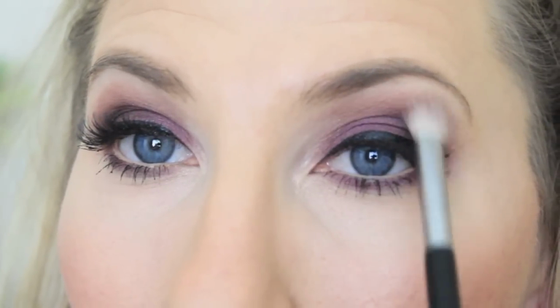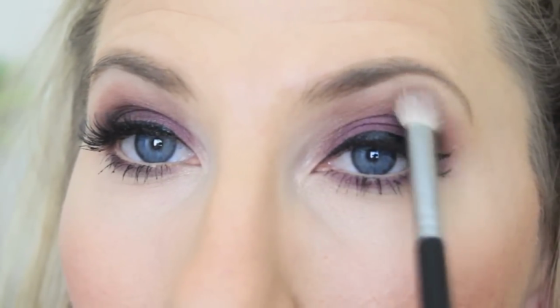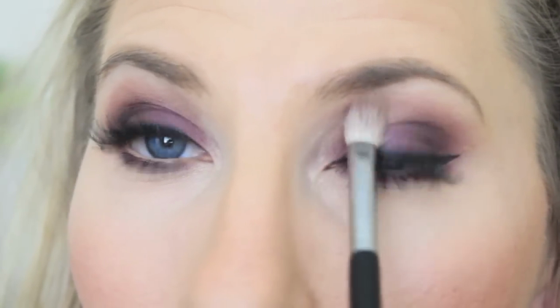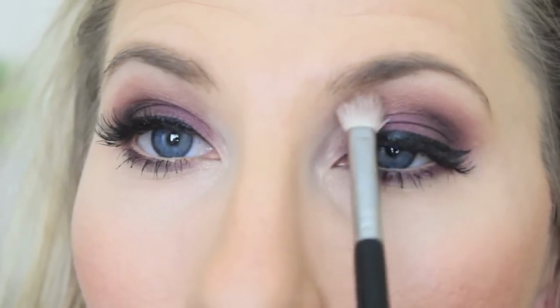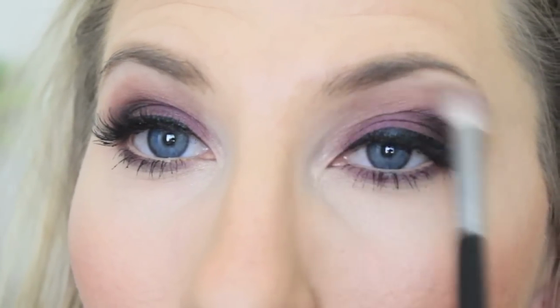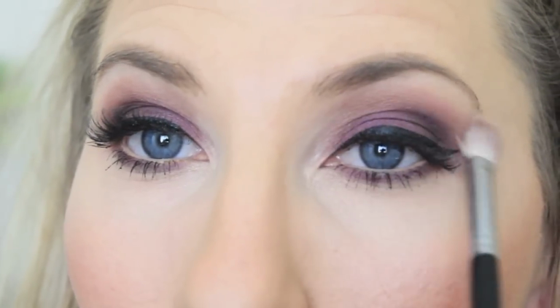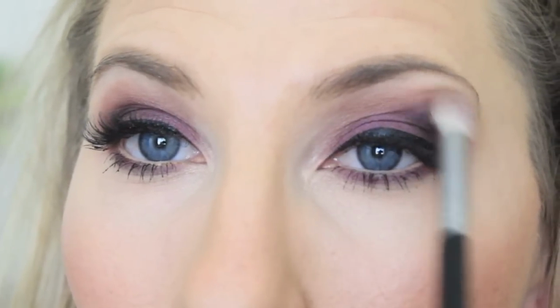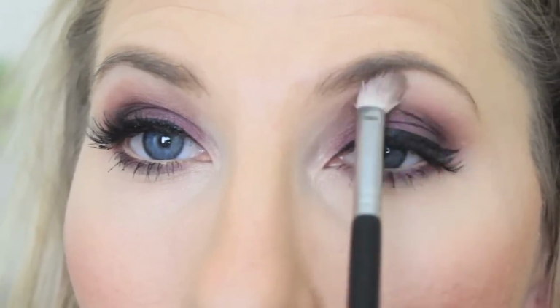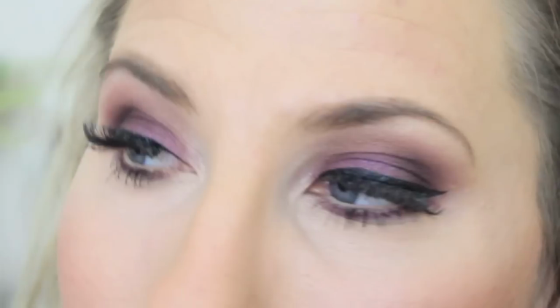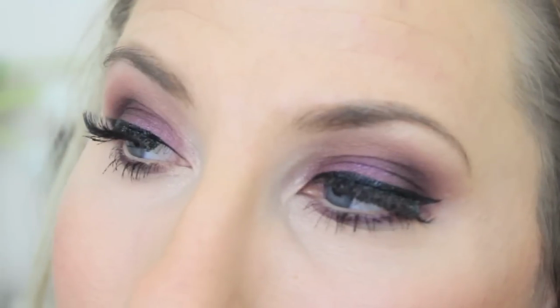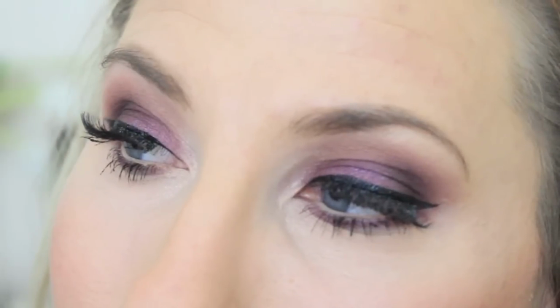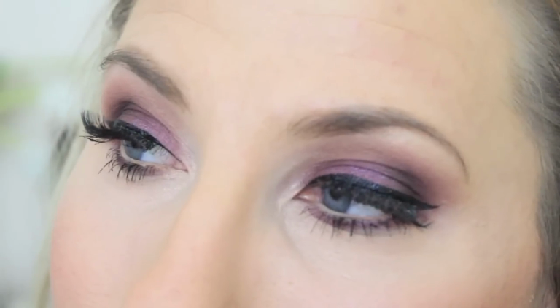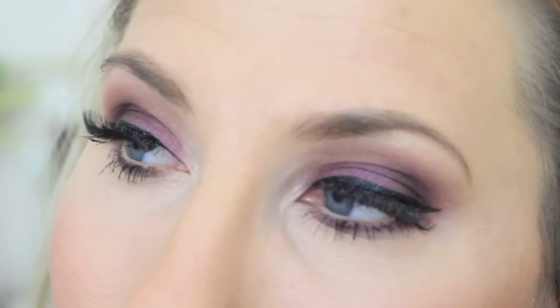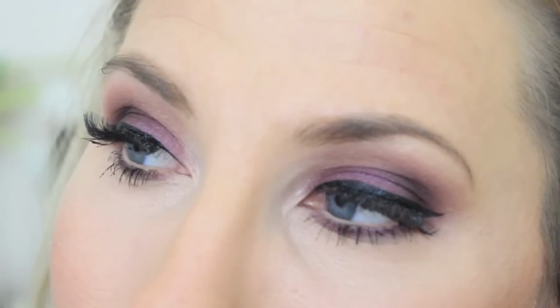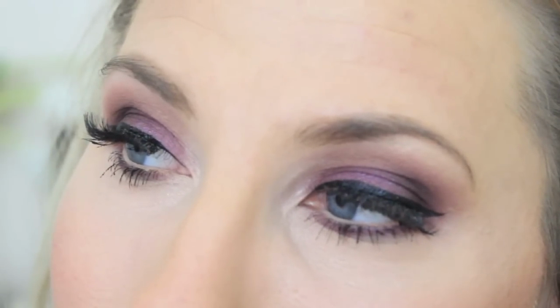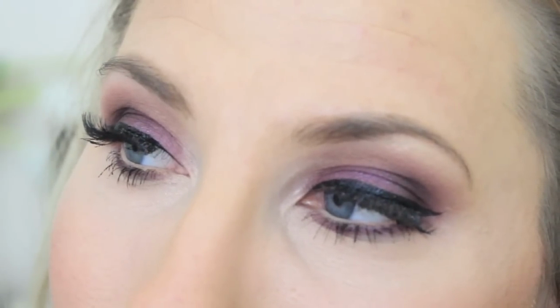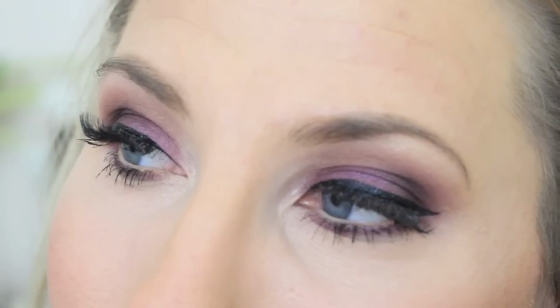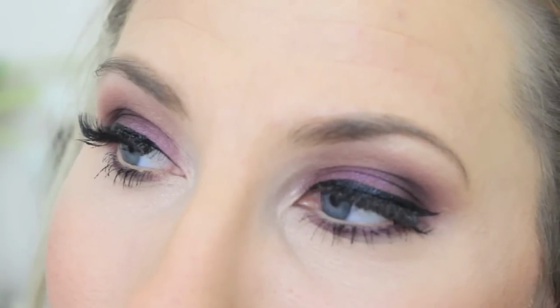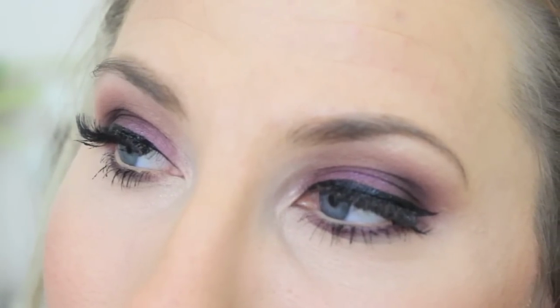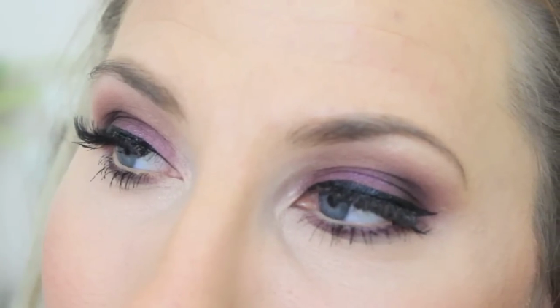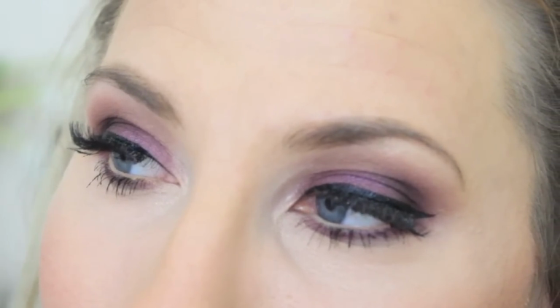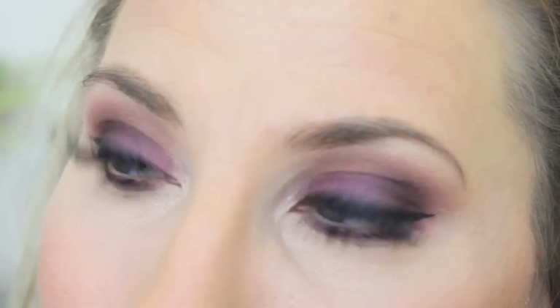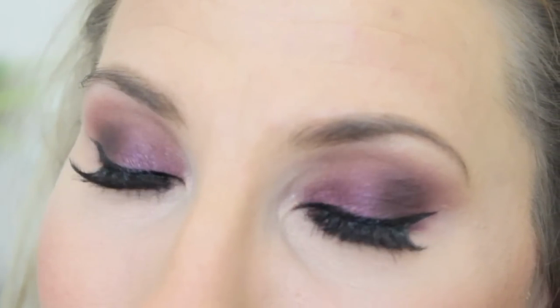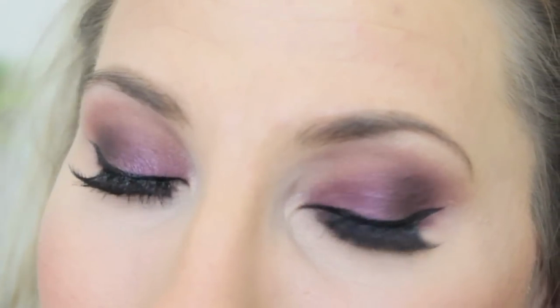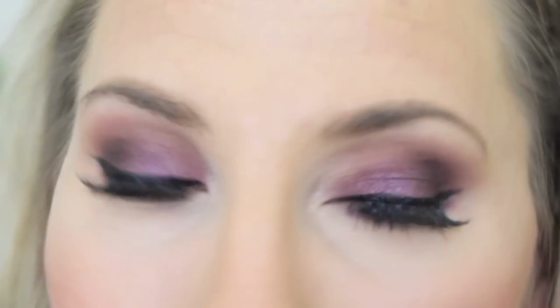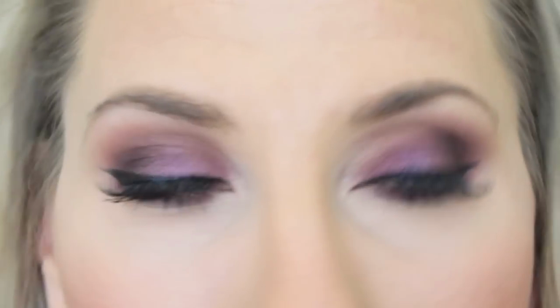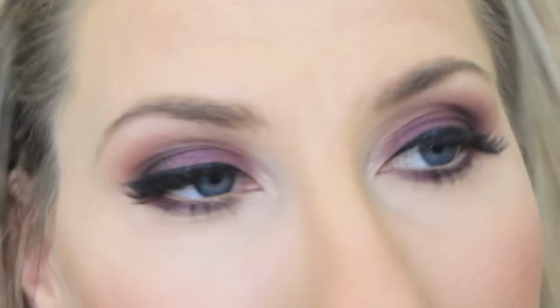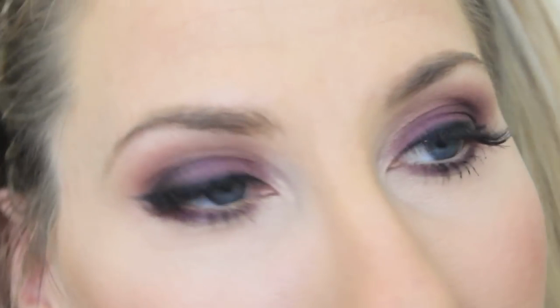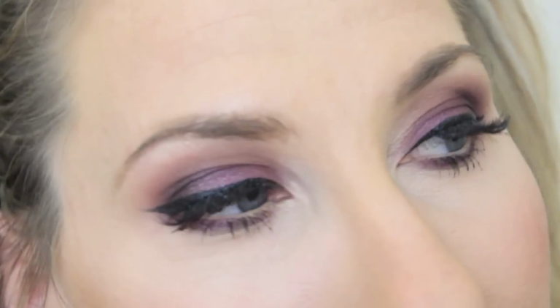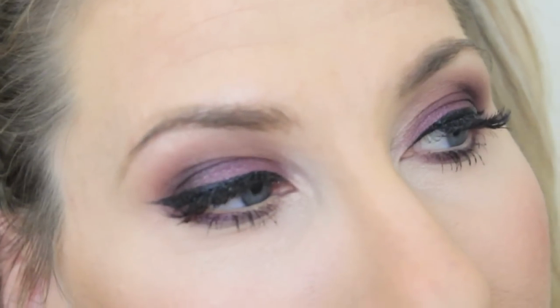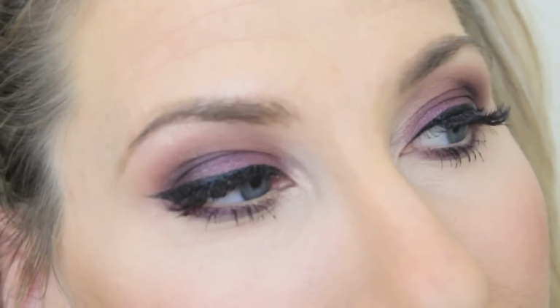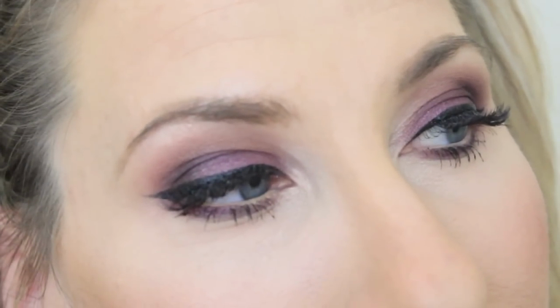I hope you guys enjoyed it — I really do love this look. Thank you guys for watching. Love you all, bye!